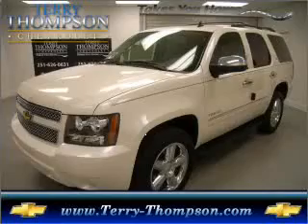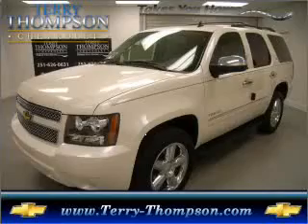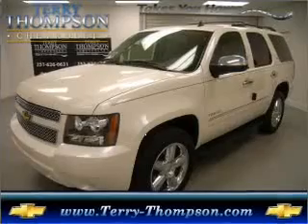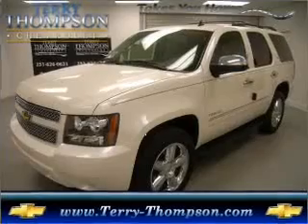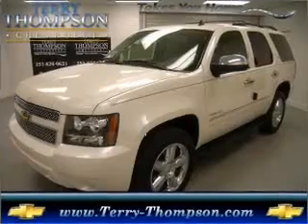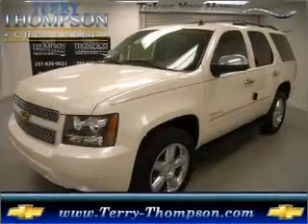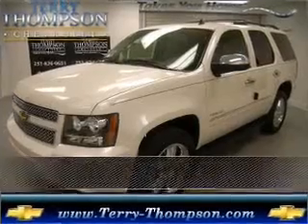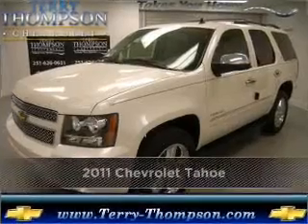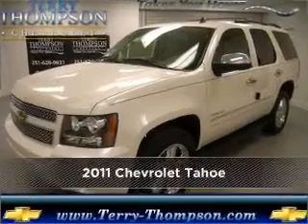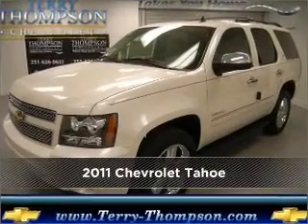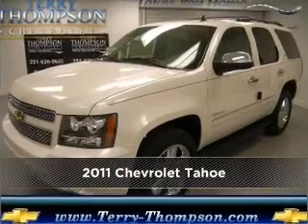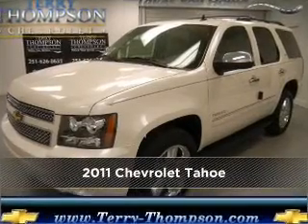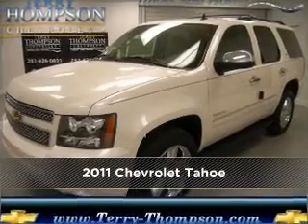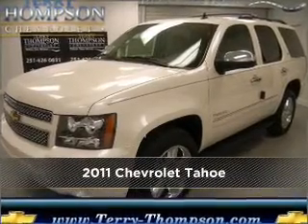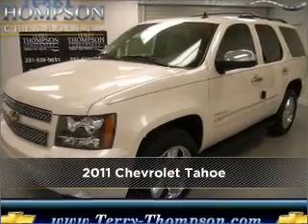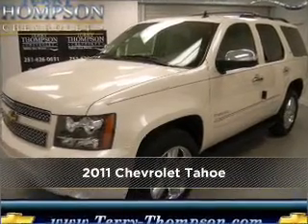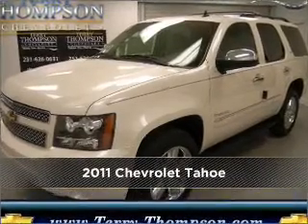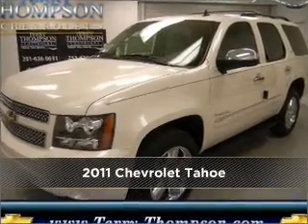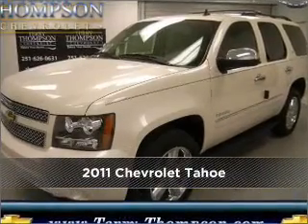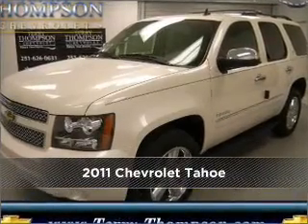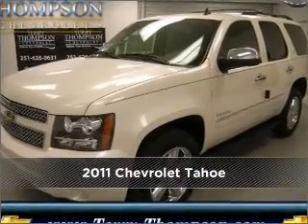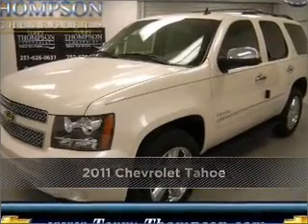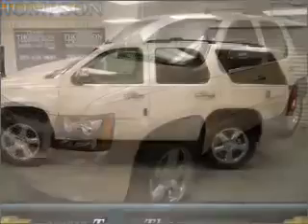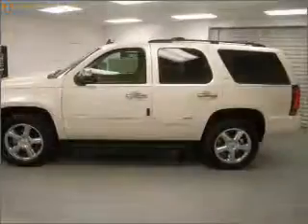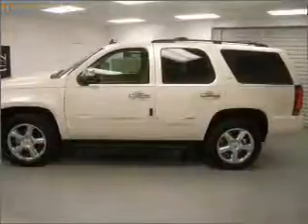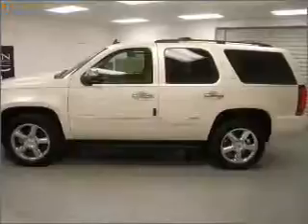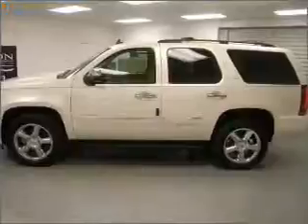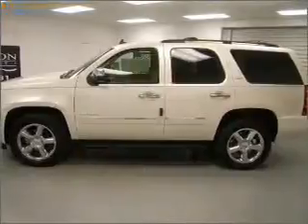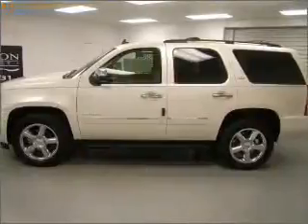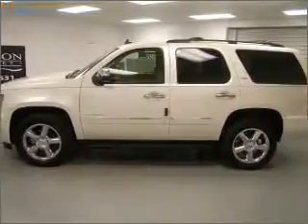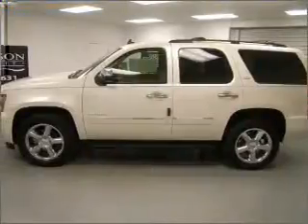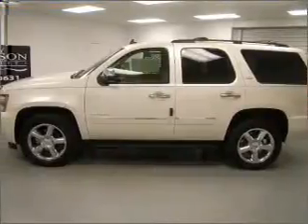Meet this 2011 Chevrolet Tahoe. Your search stops here with this ideal auto.